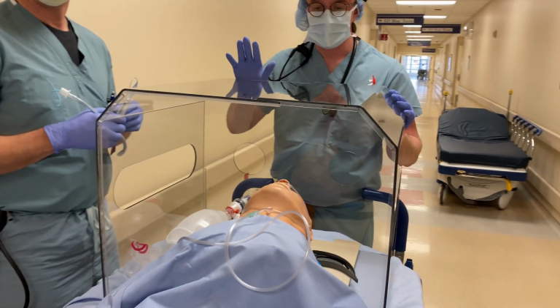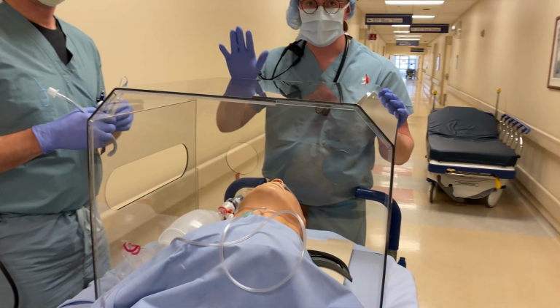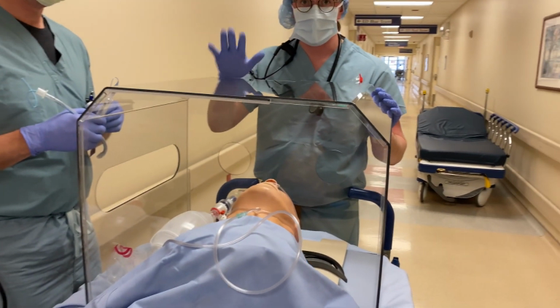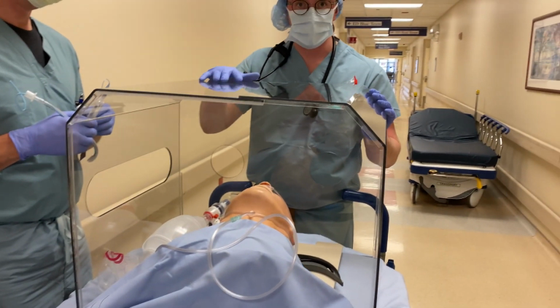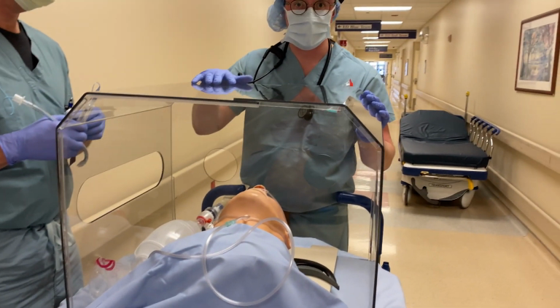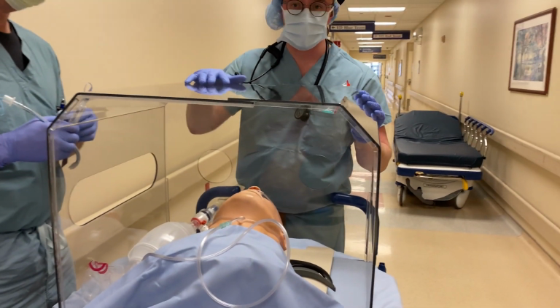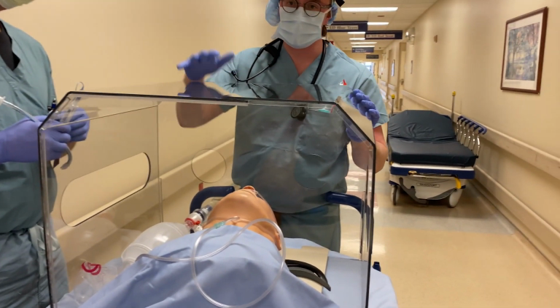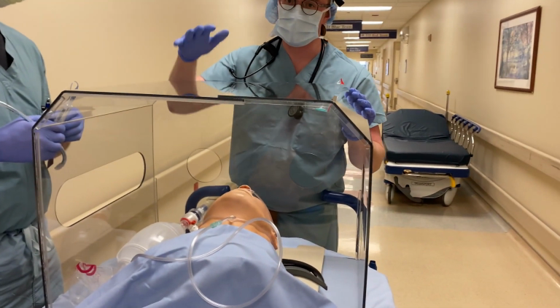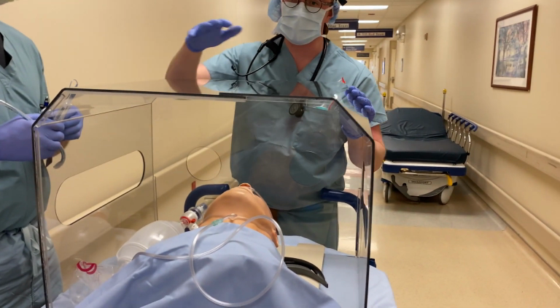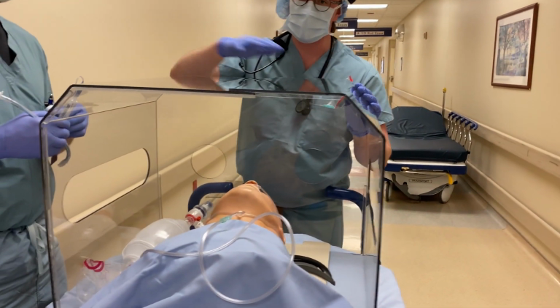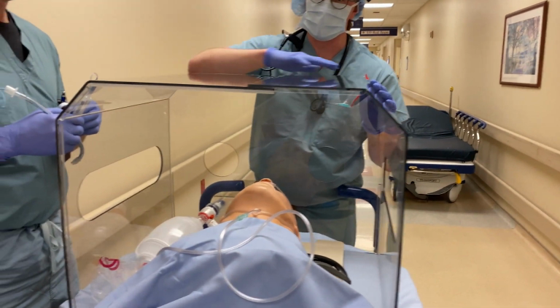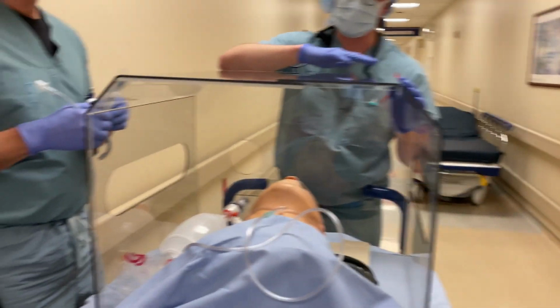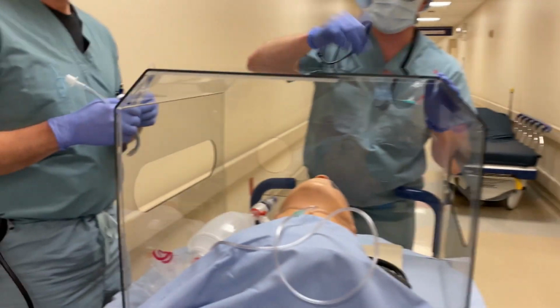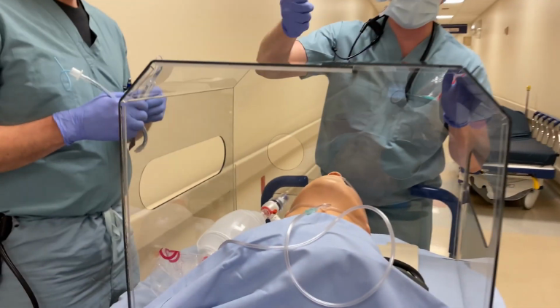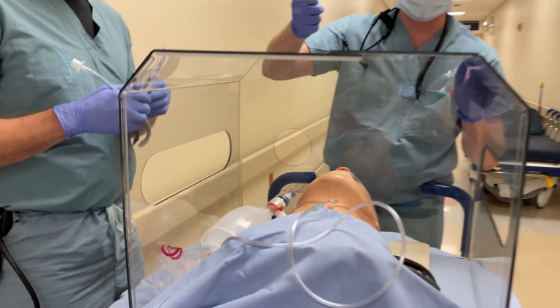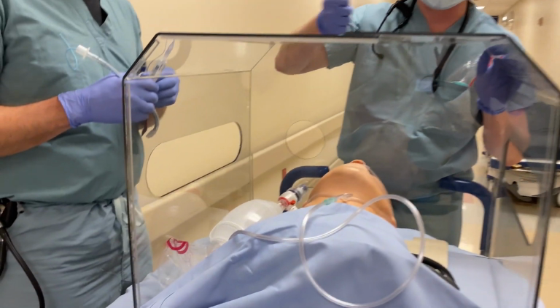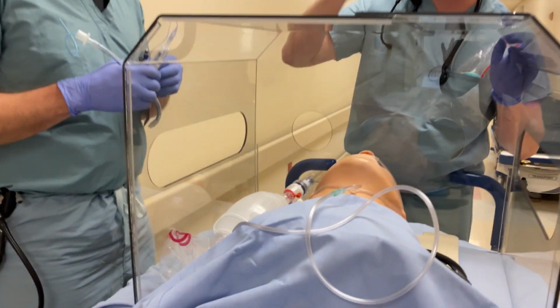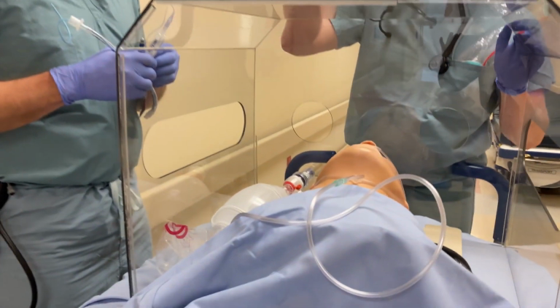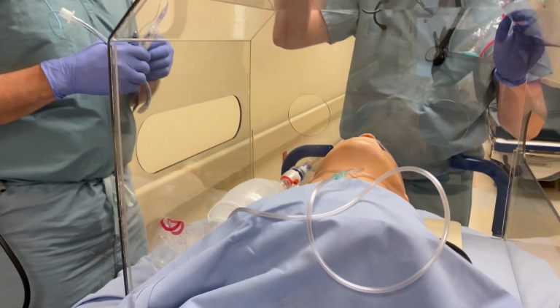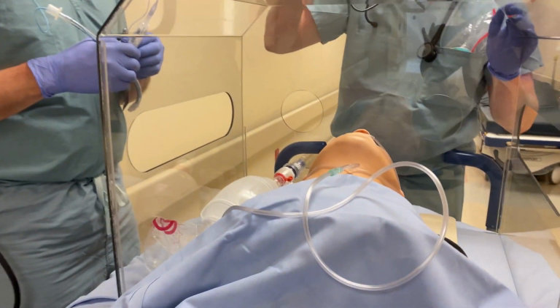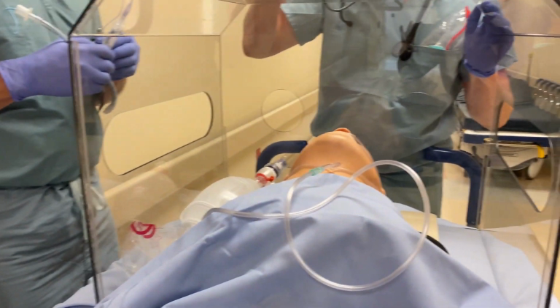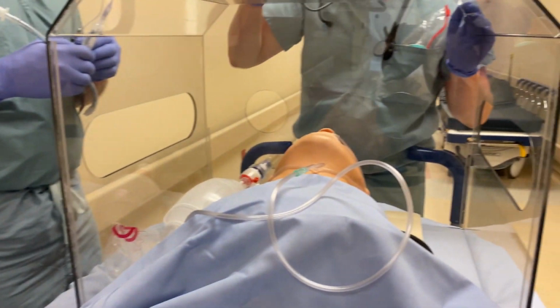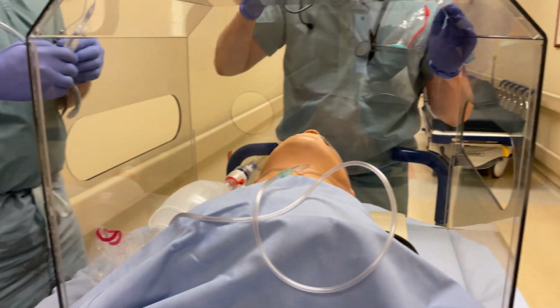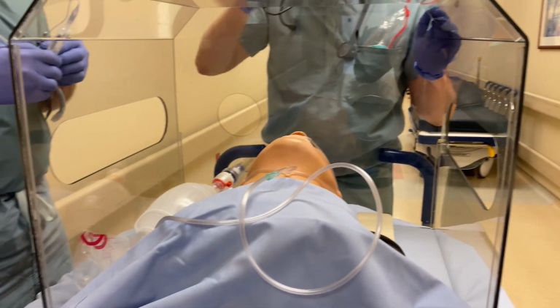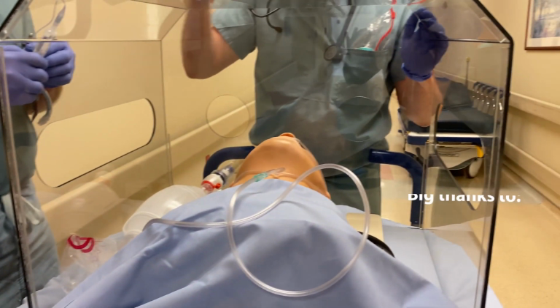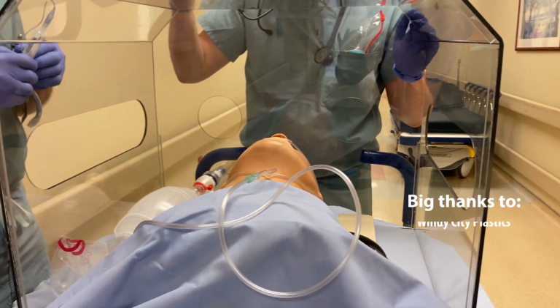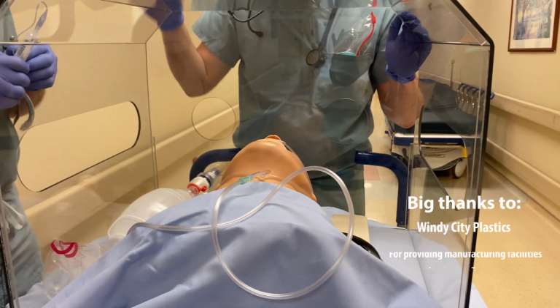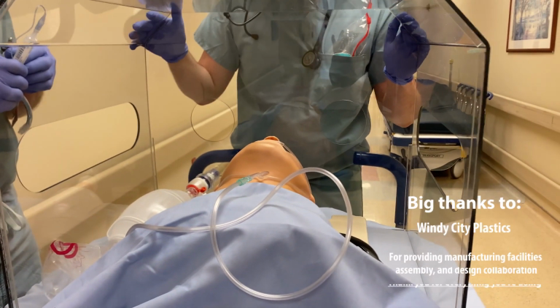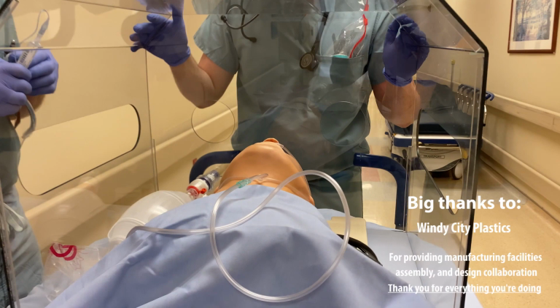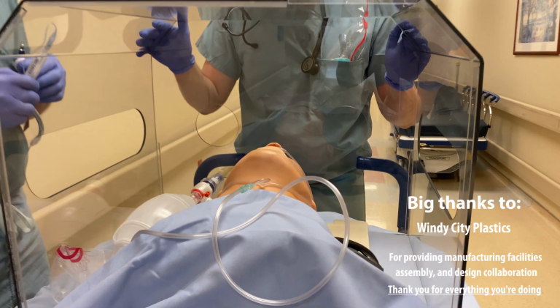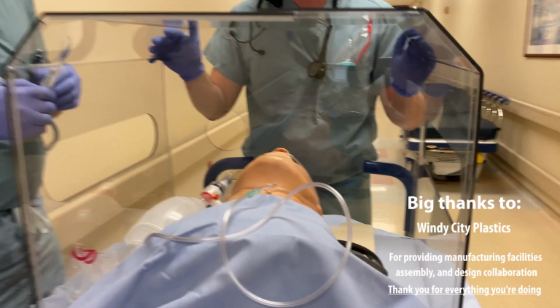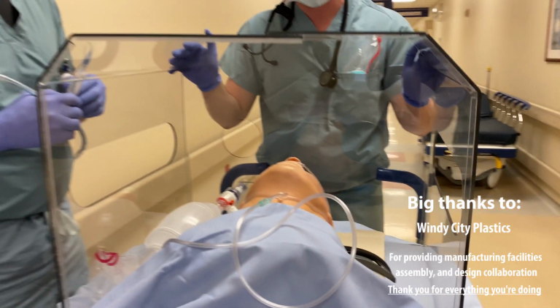It's a polycarbonate, cabin wipe safe, bleach safe, so you can clean it off every time you use it.